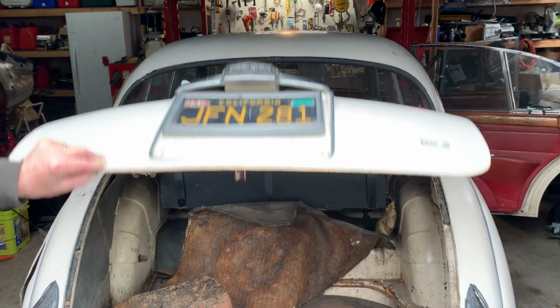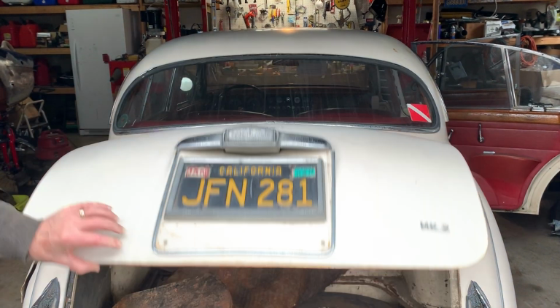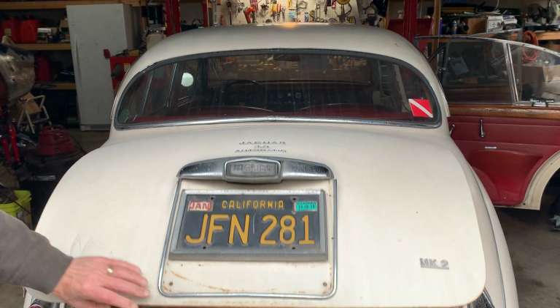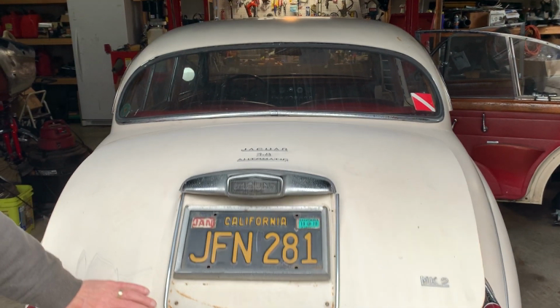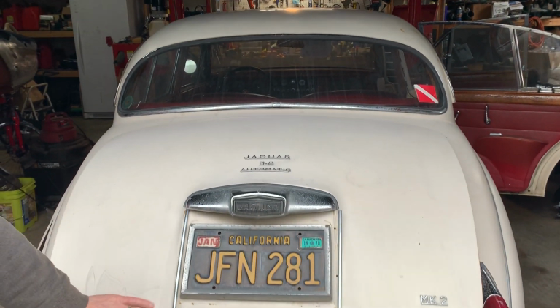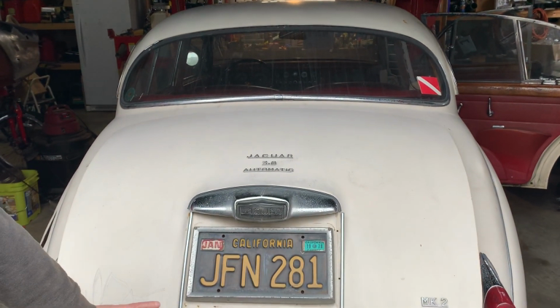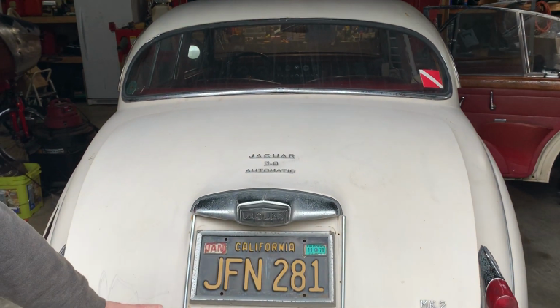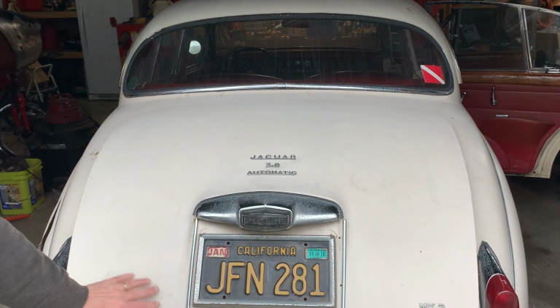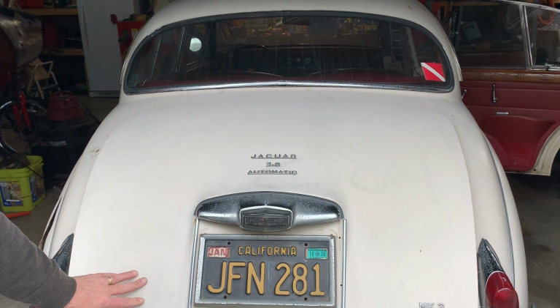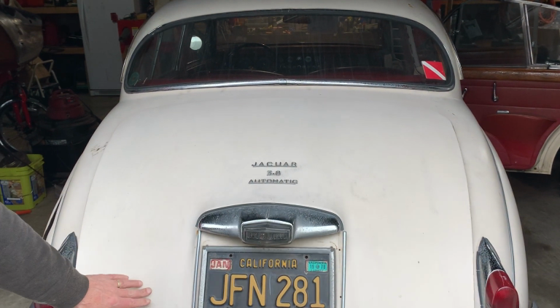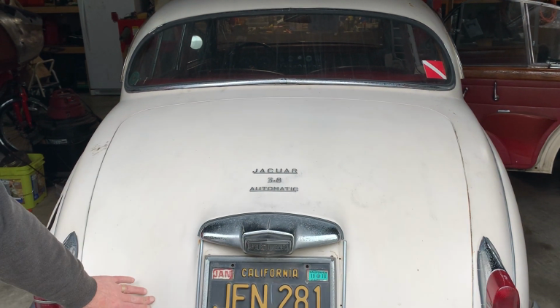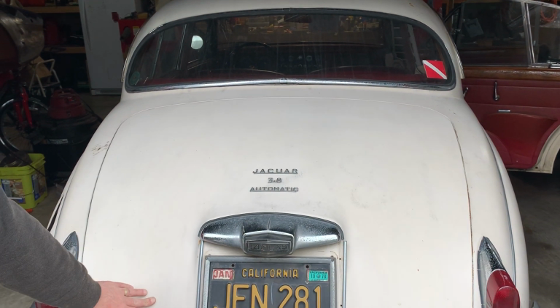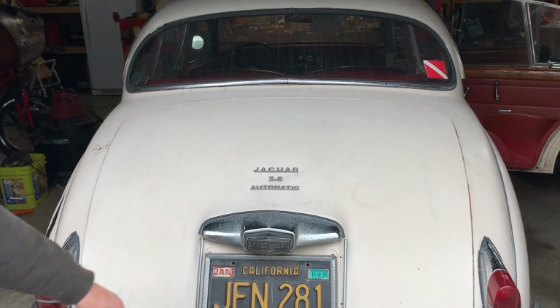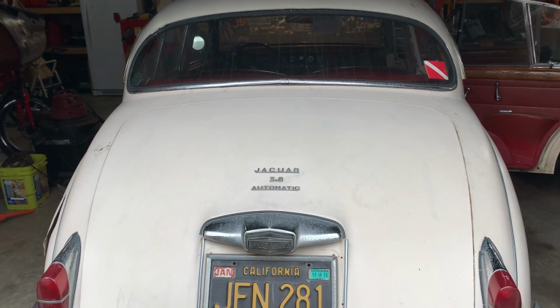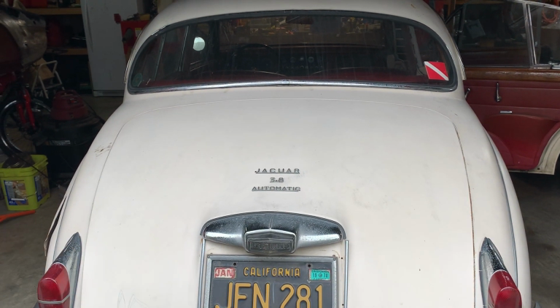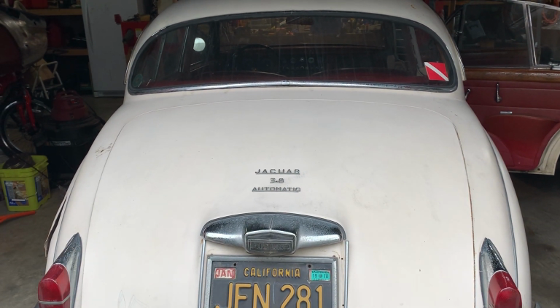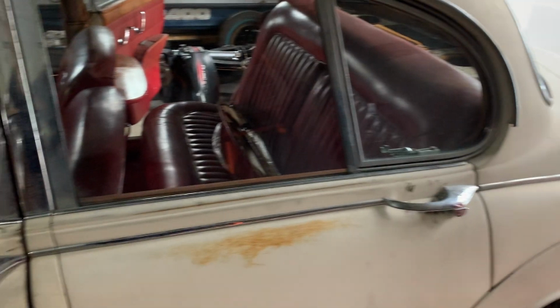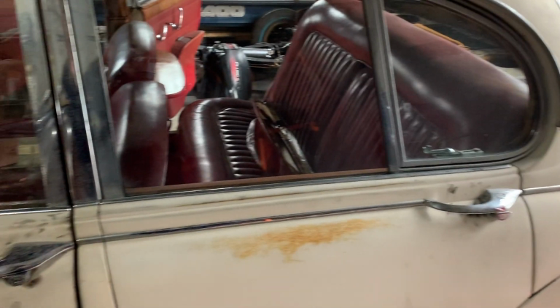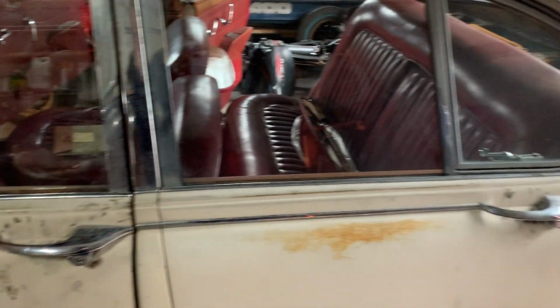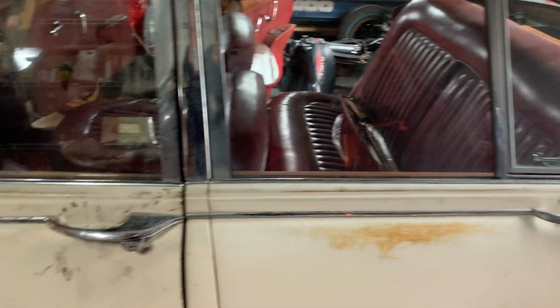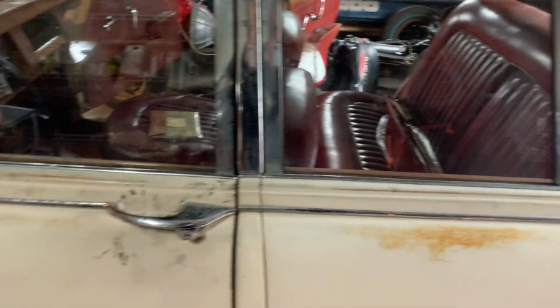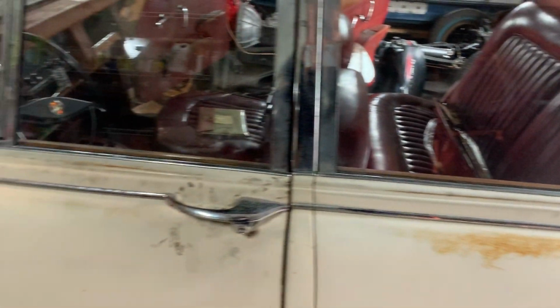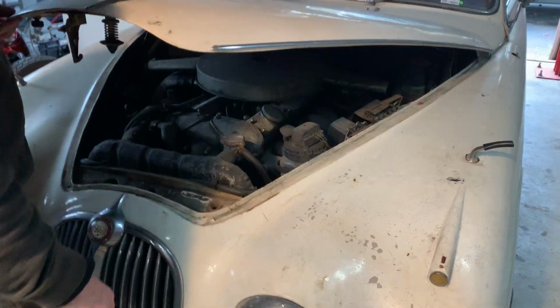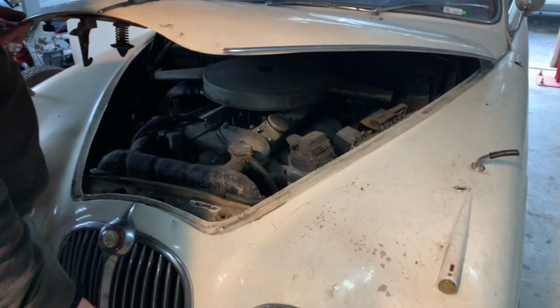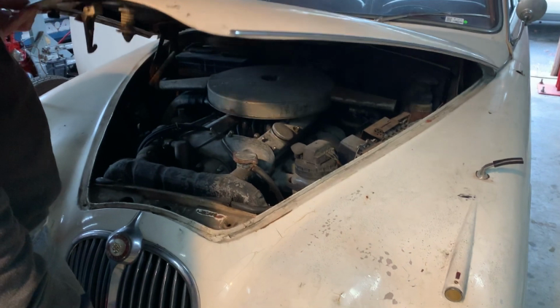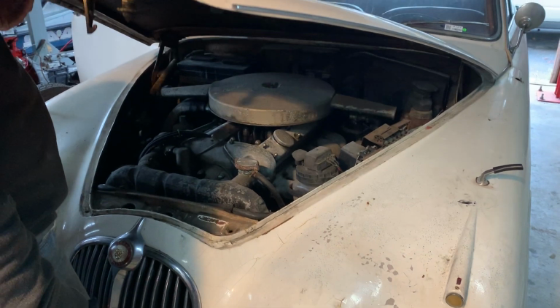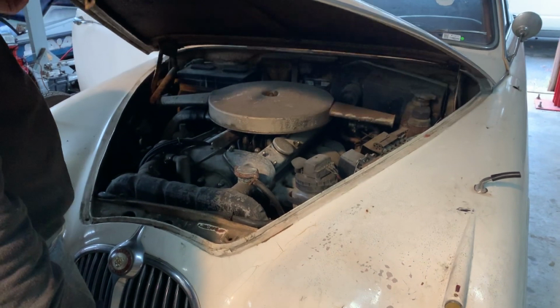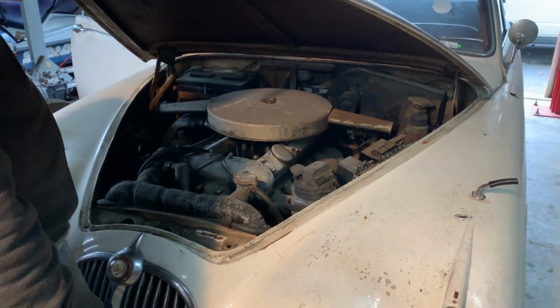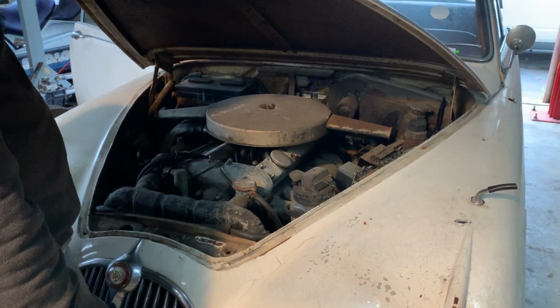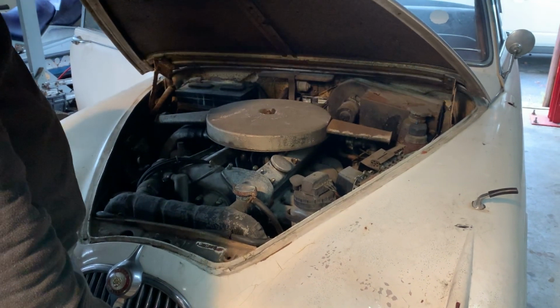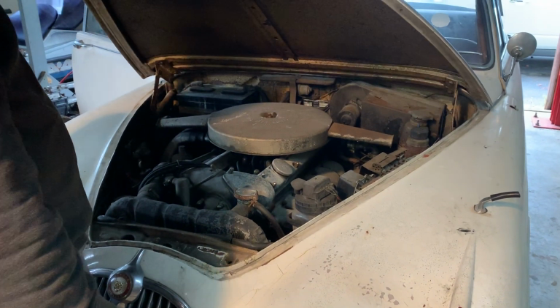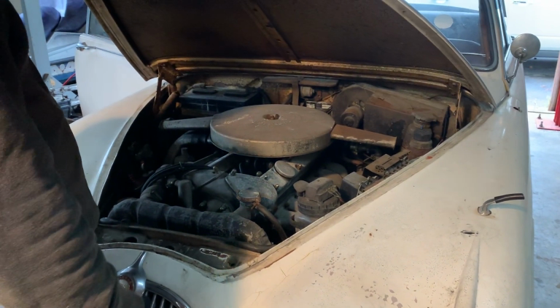I've broken up the restoration into four episodes: the engine, the suspension, the engine bay, and interior and paint. This episode will be focusing on the engine.